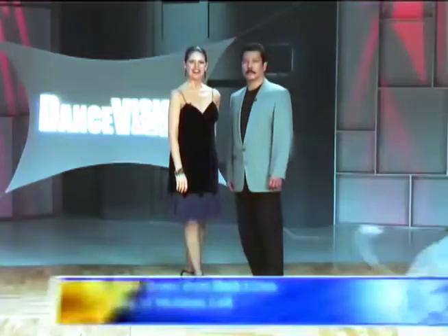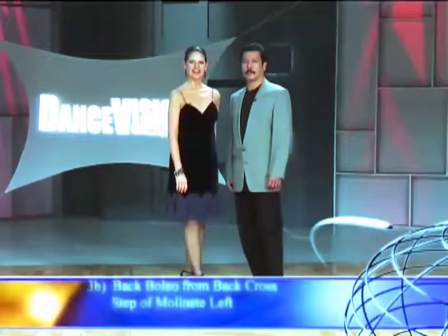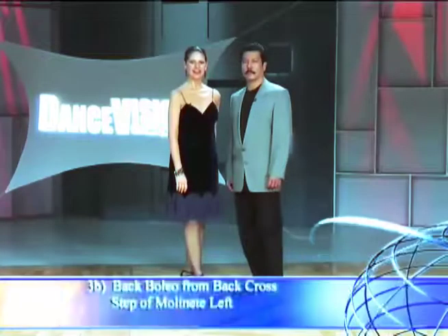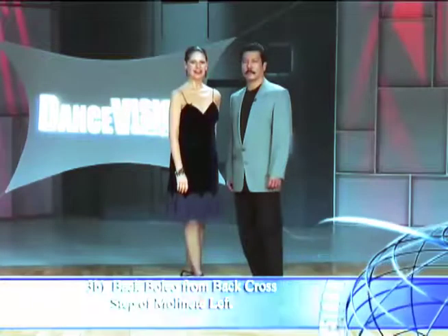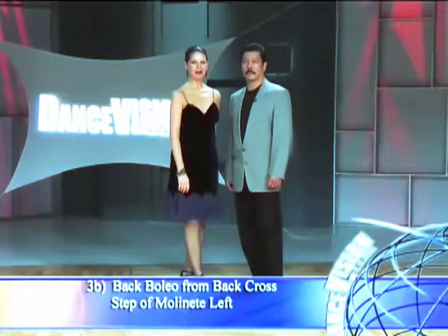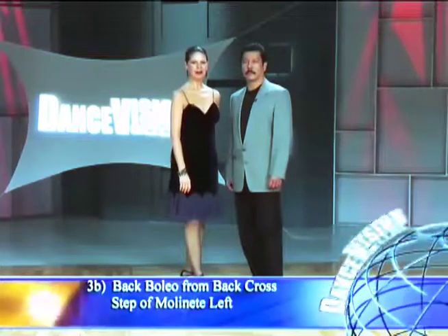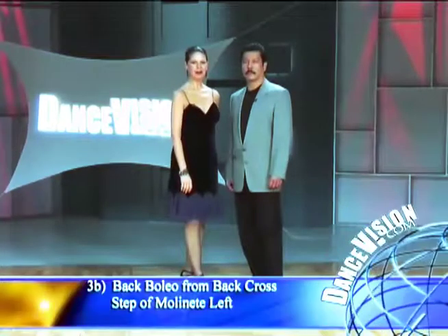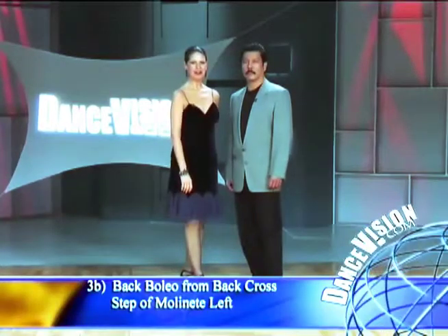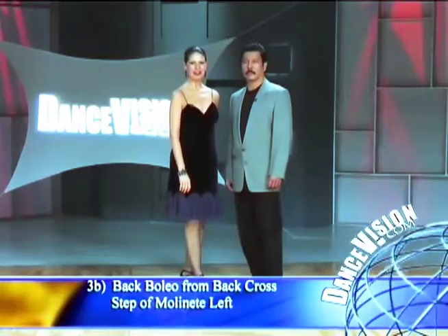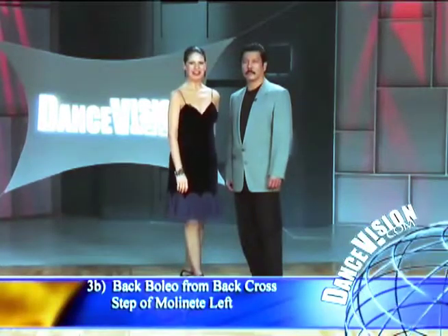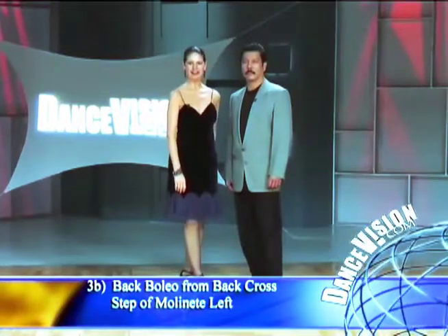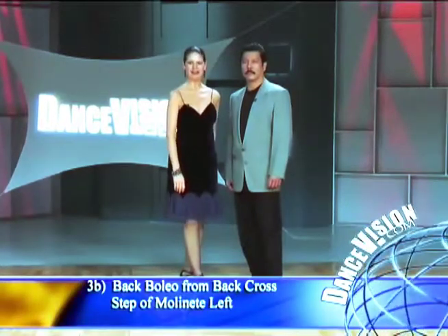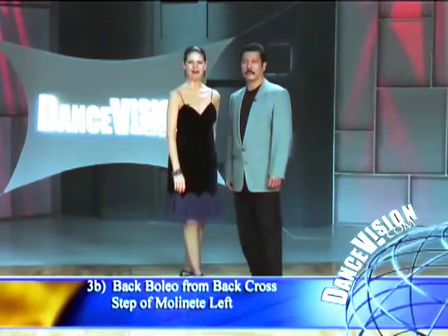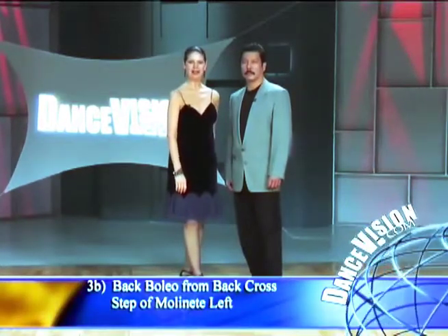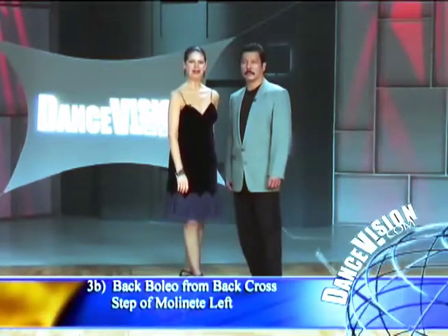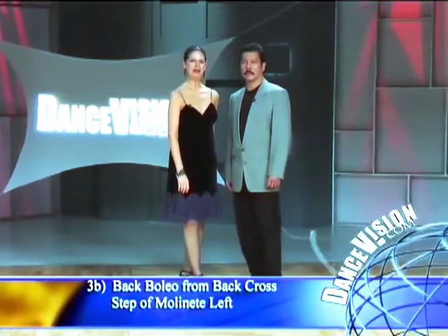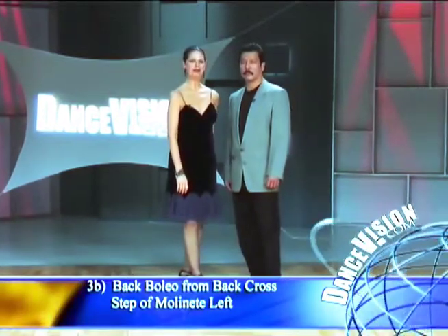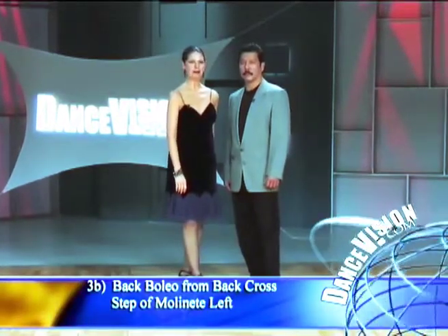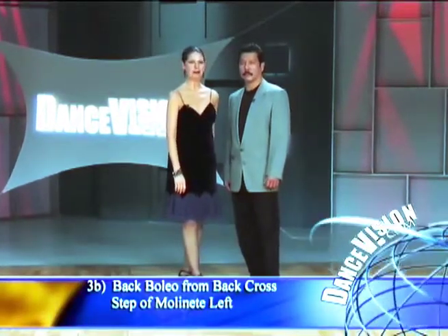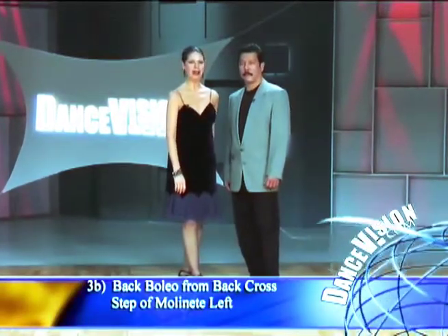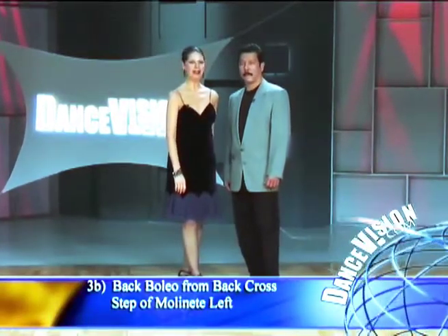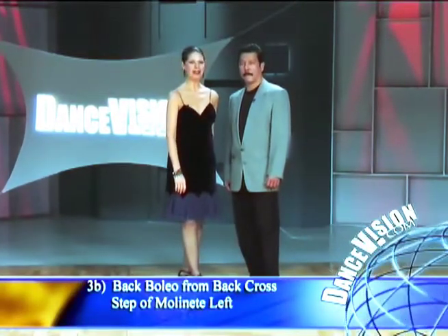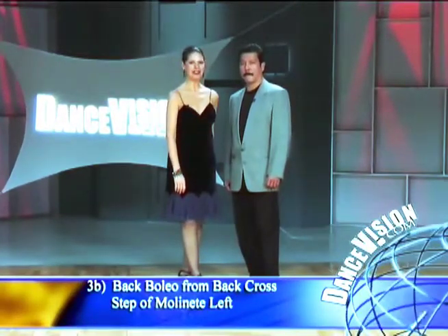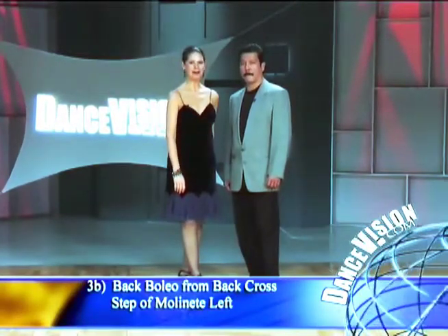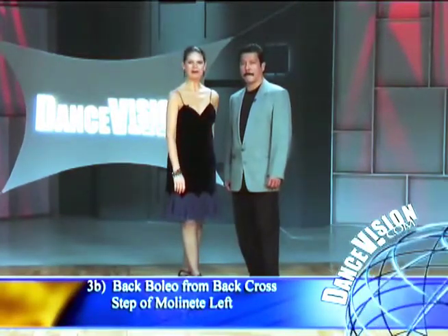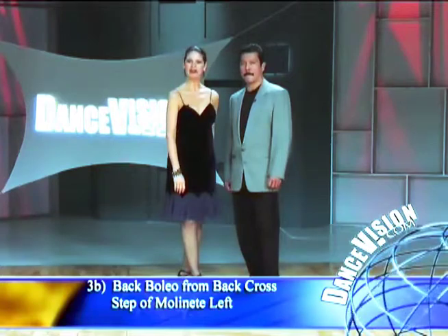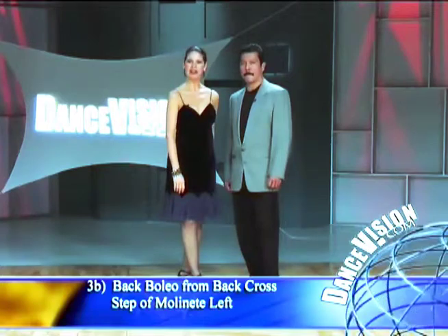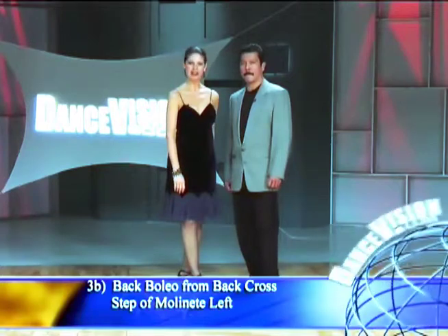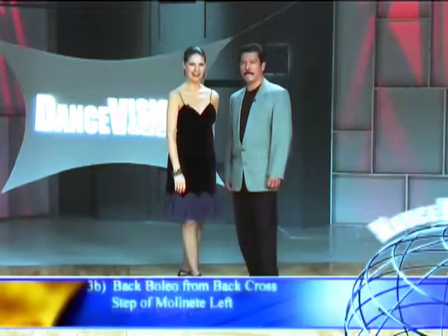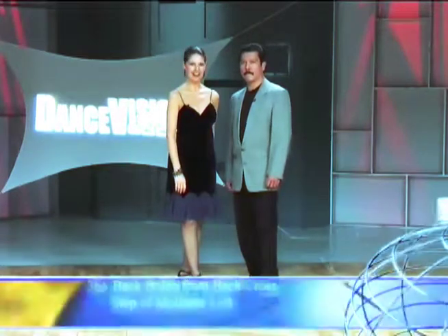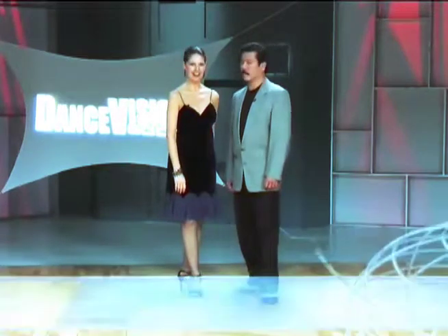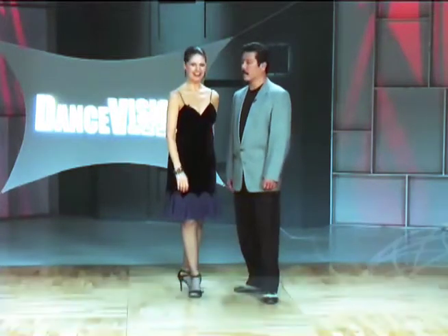Figure number 3B is baleo from the back cross step of molinete to the left.